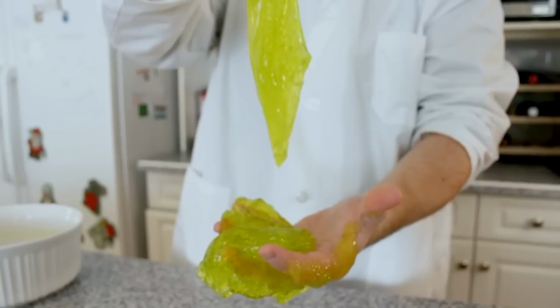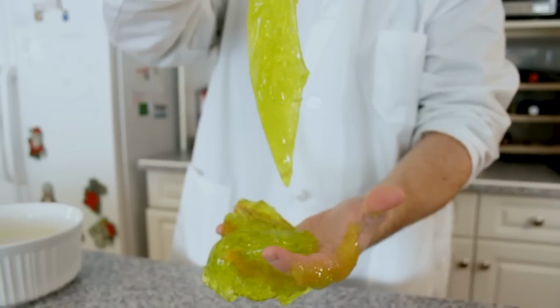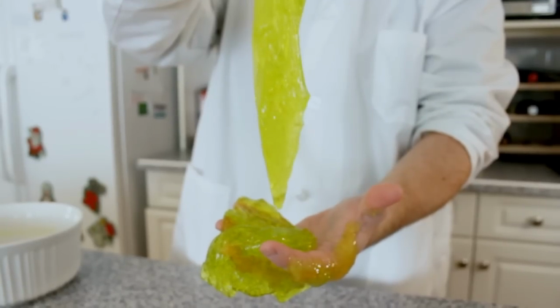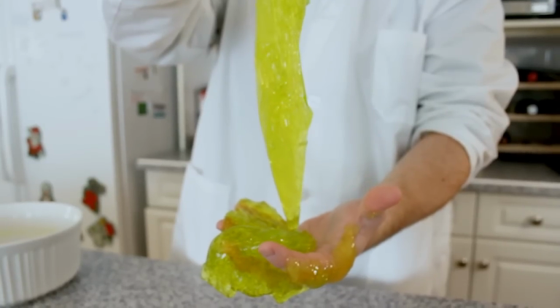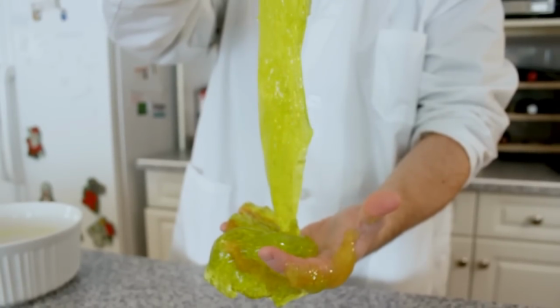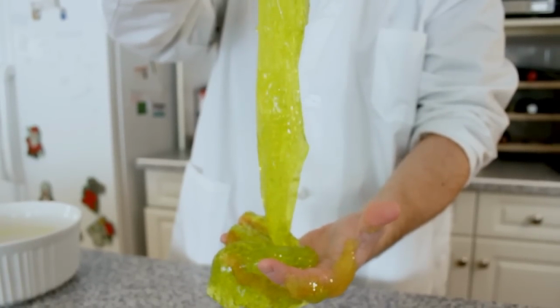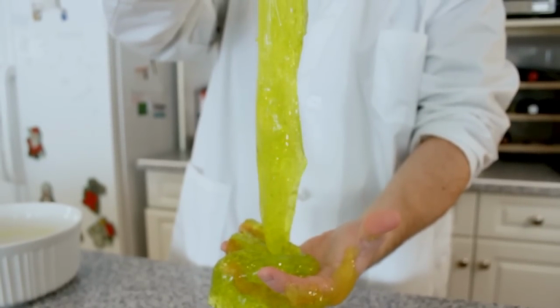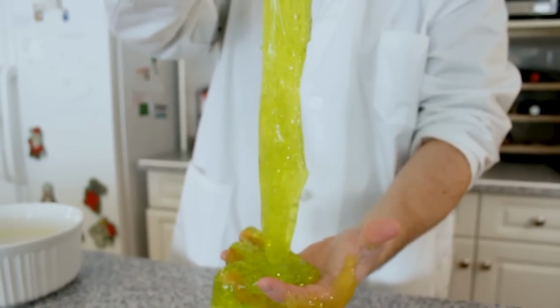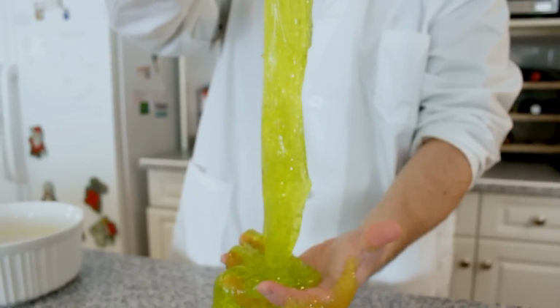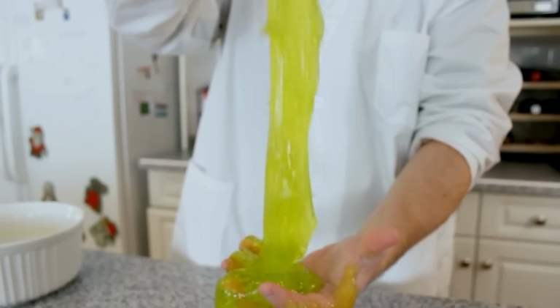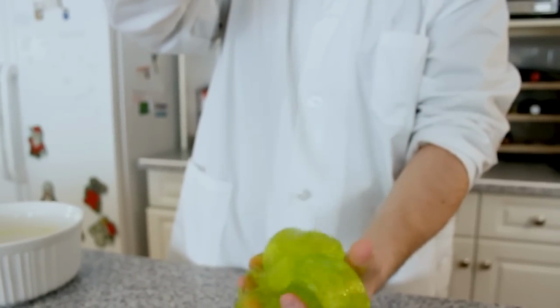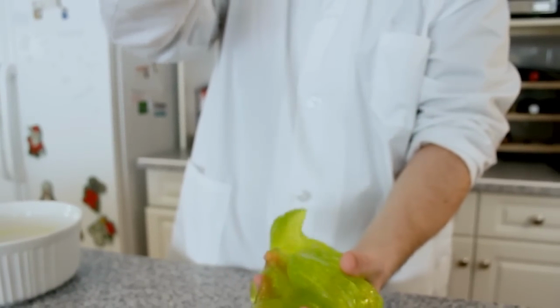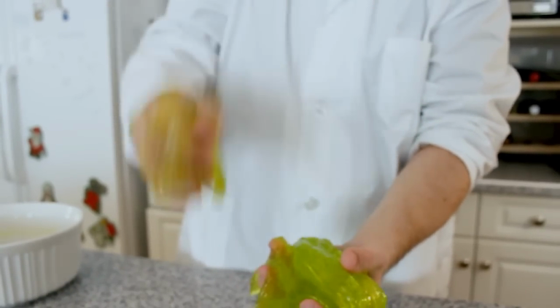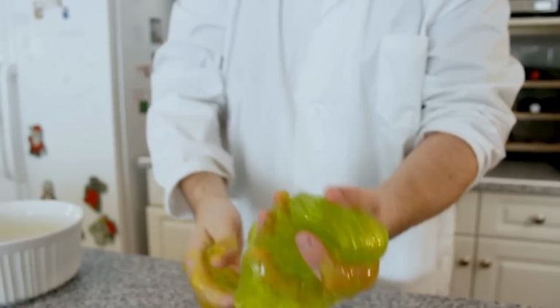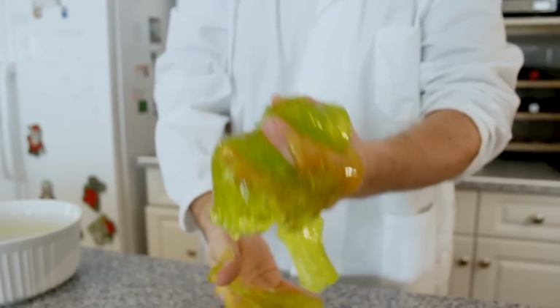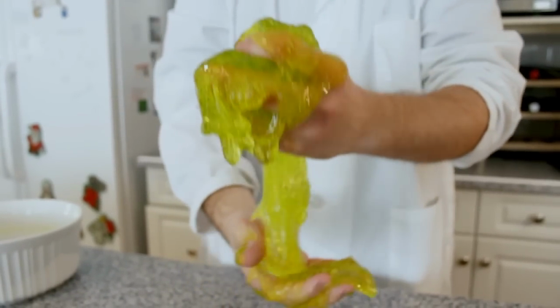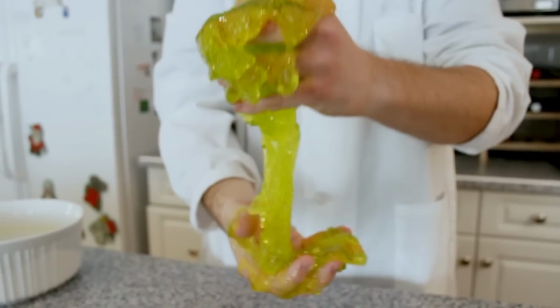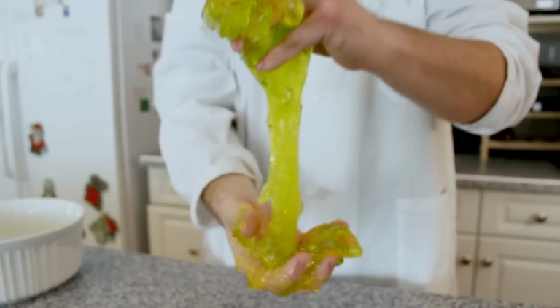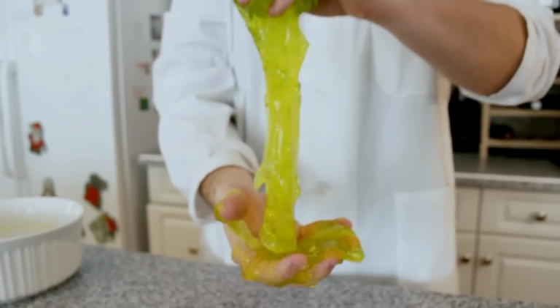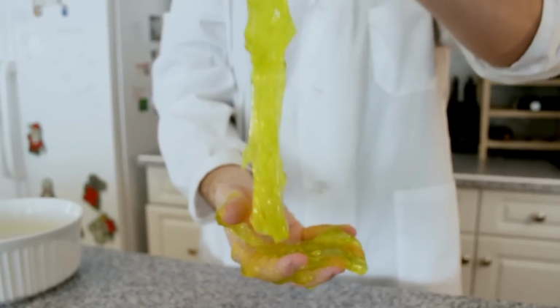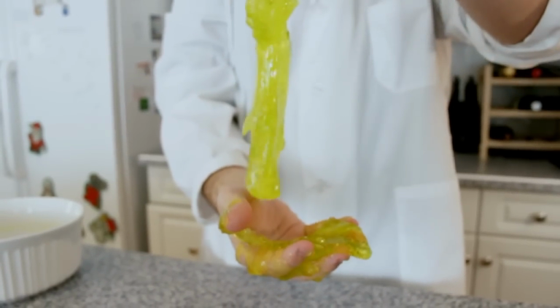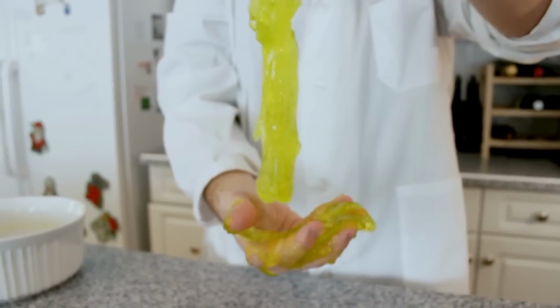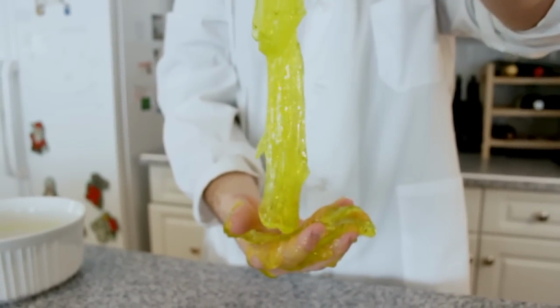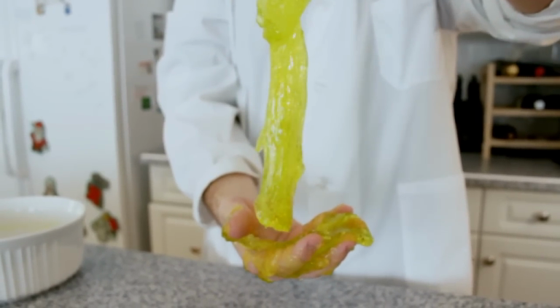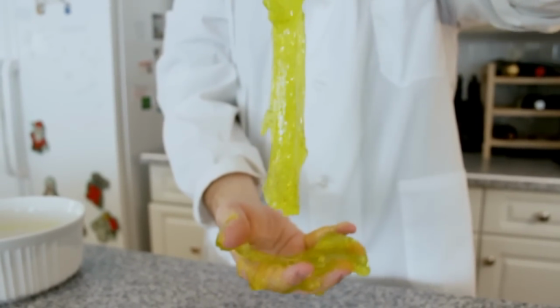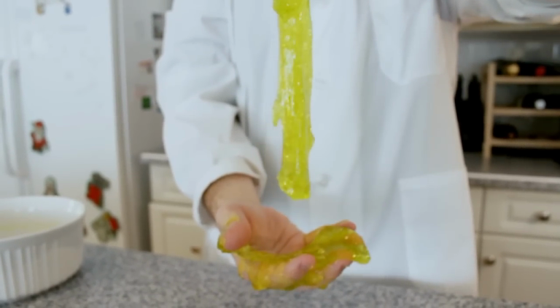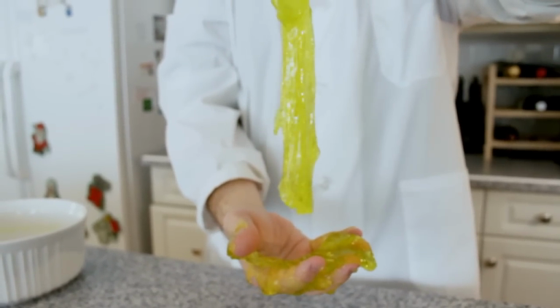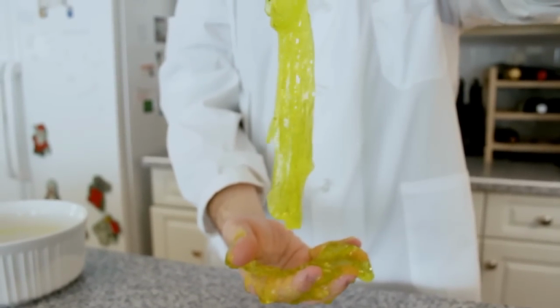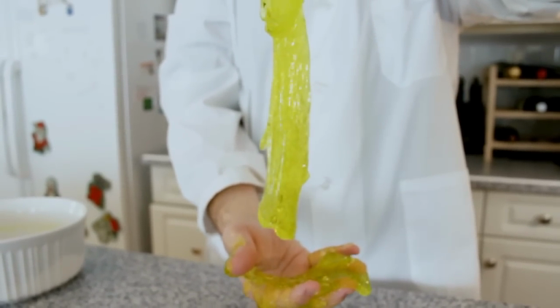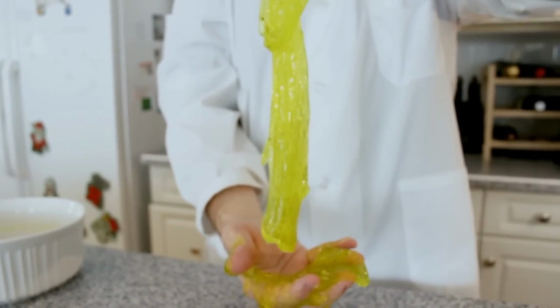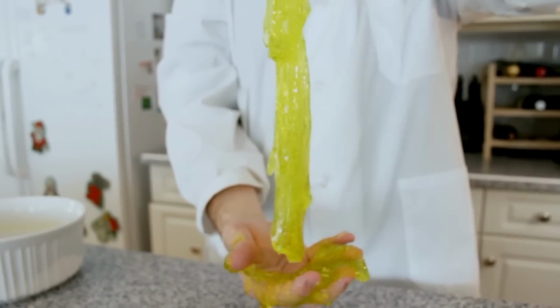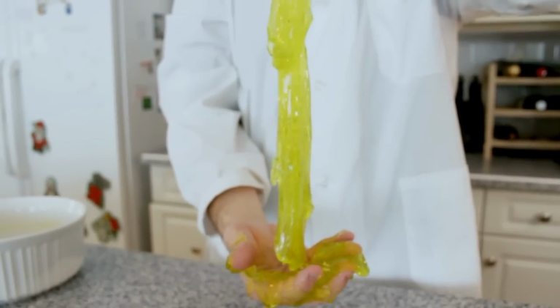Make sure to store your polymer in a Ziploc bag with as much air as possible removed, and store it in the fridge to prevent molding.